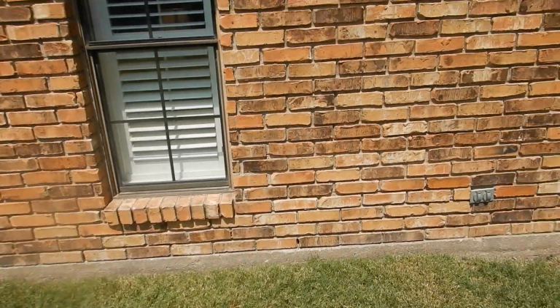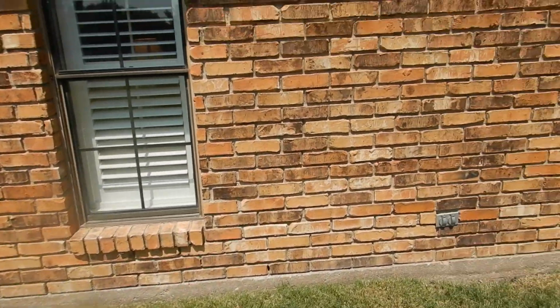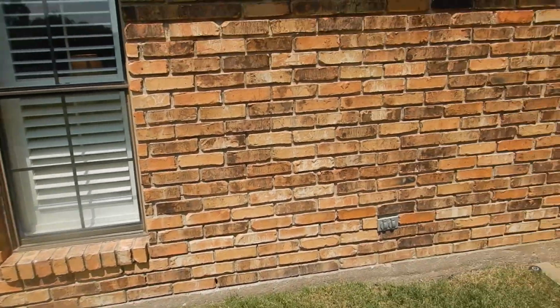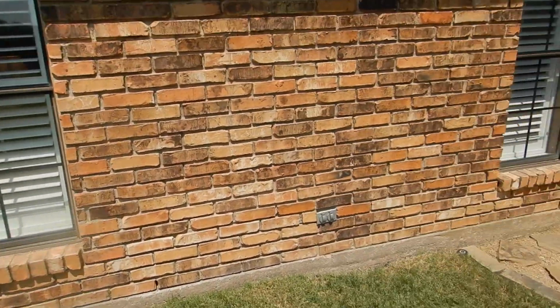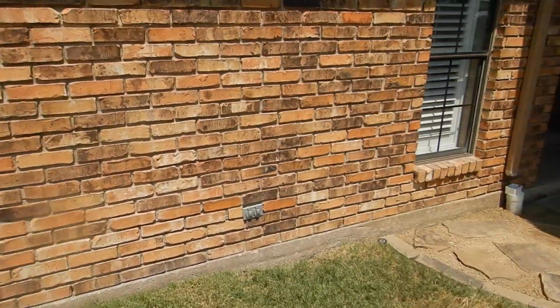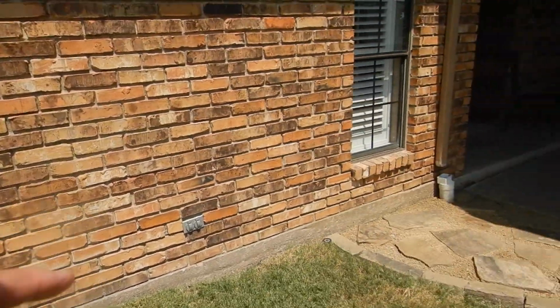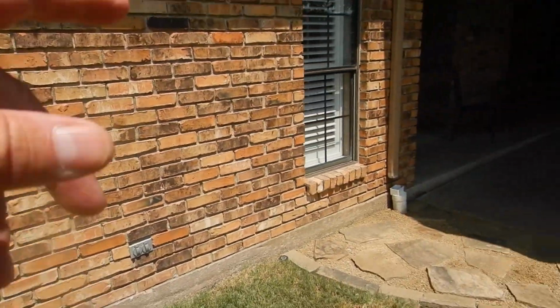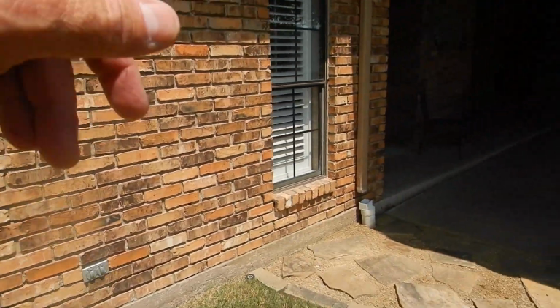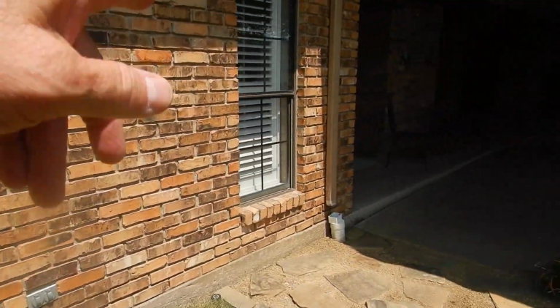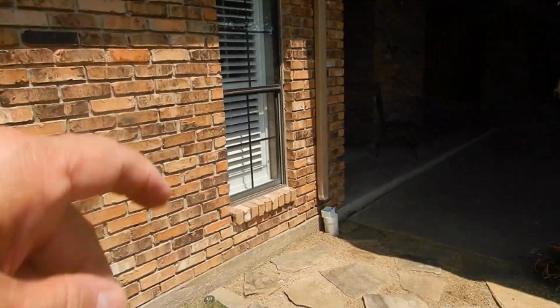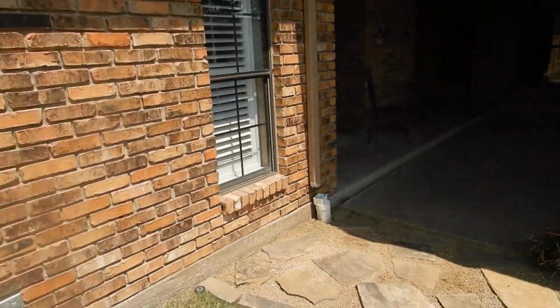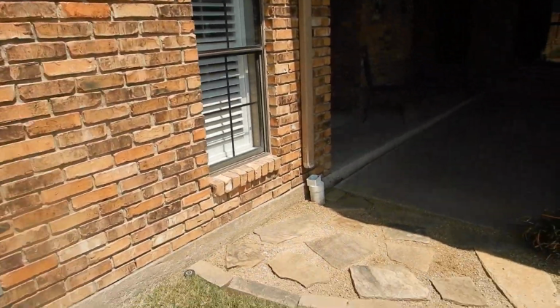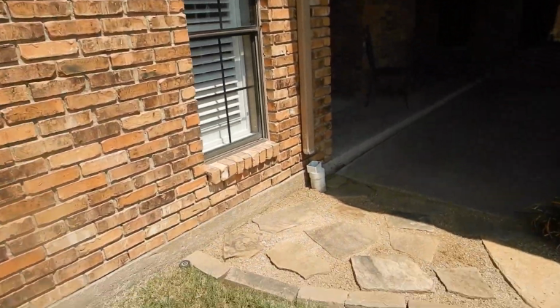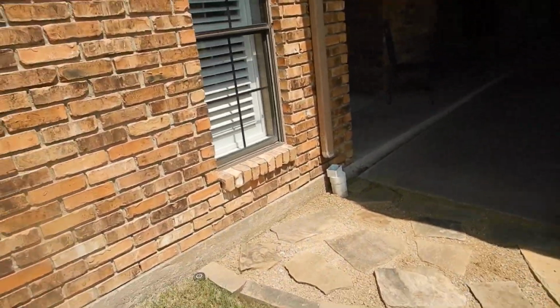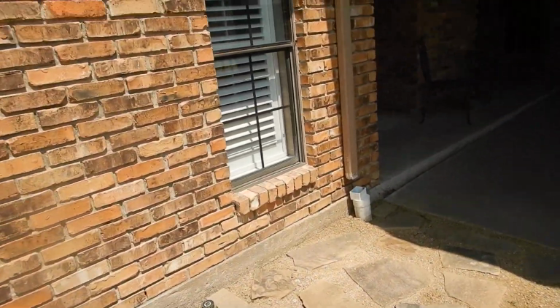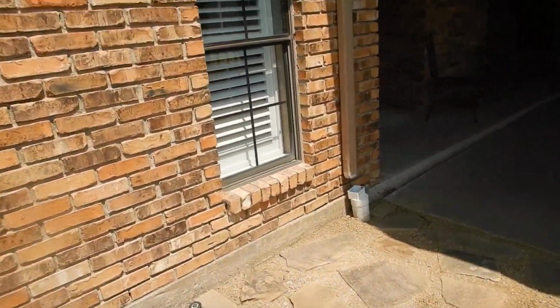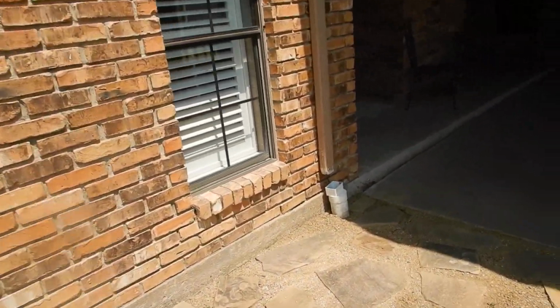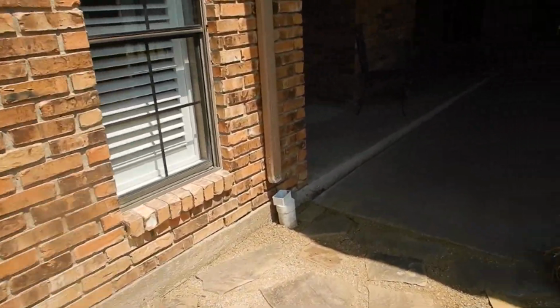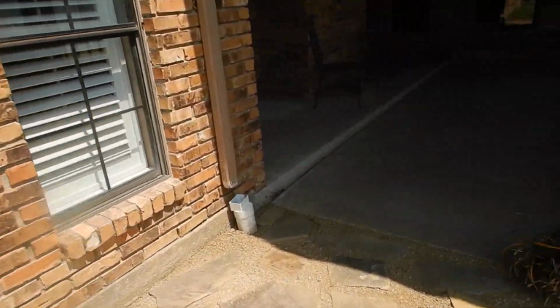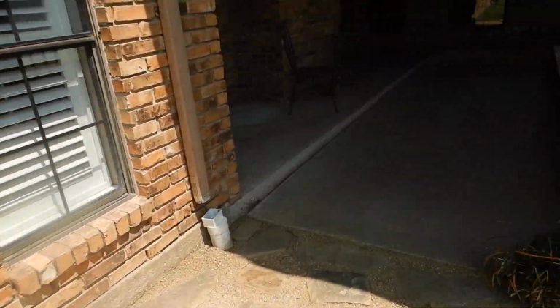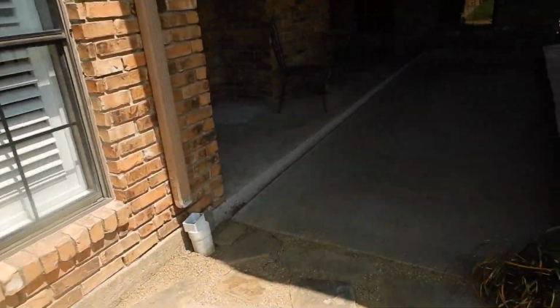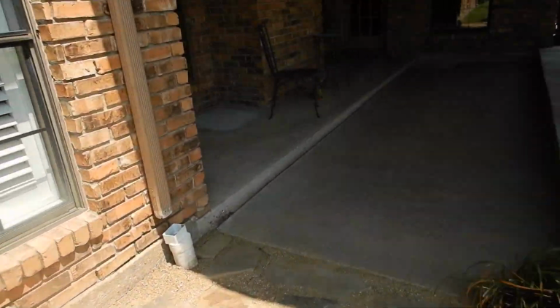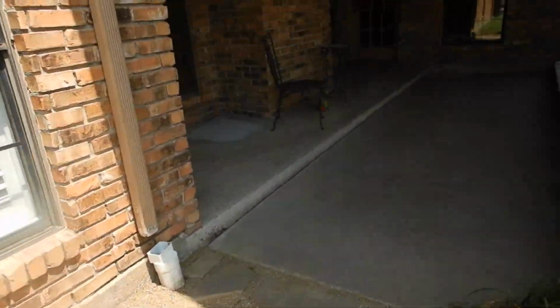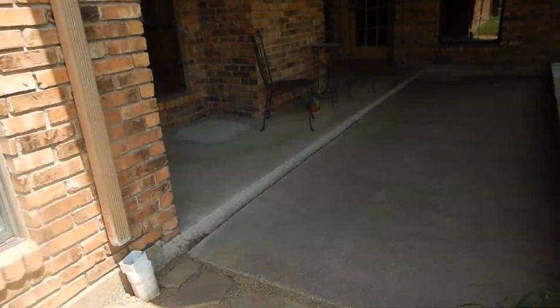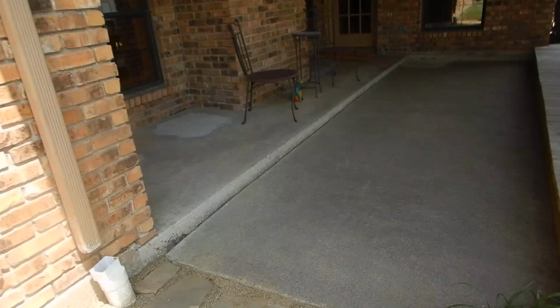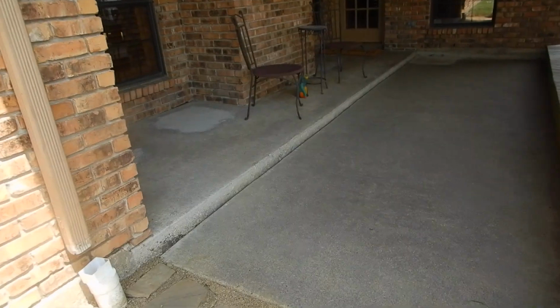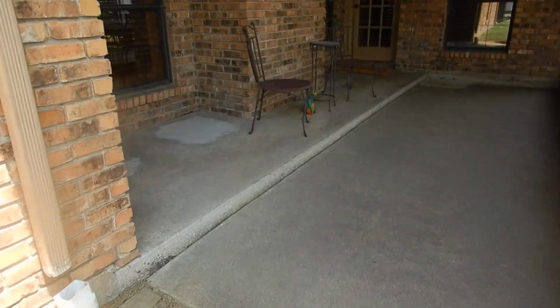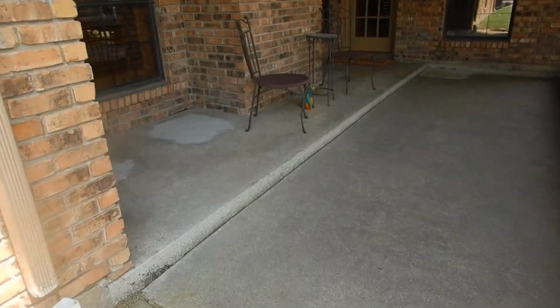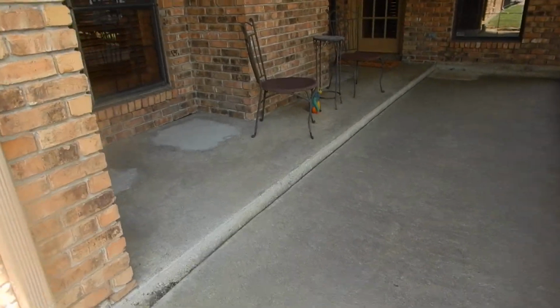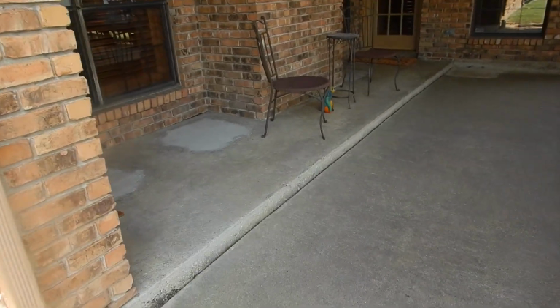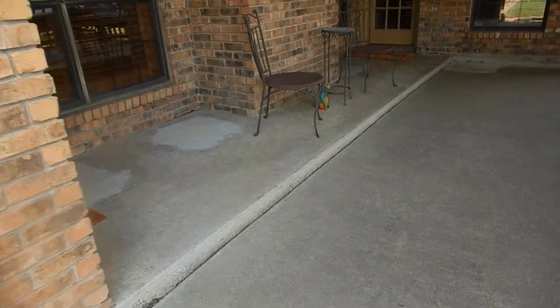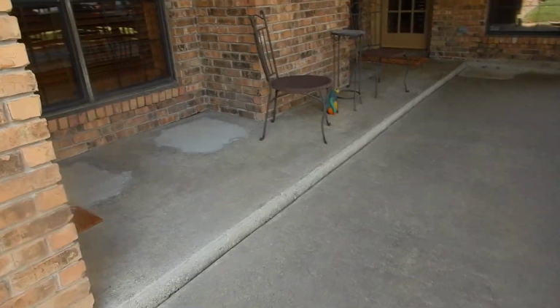We're missing some screens here on the back side of the house. All the screens across the back side of the house are missing.